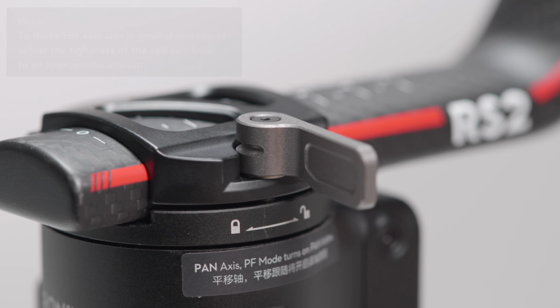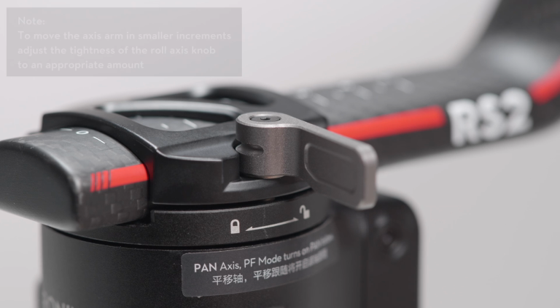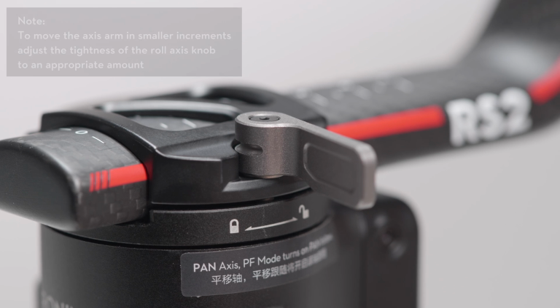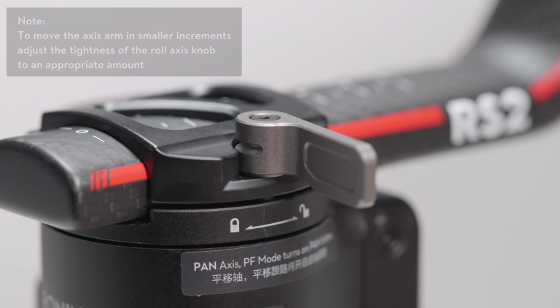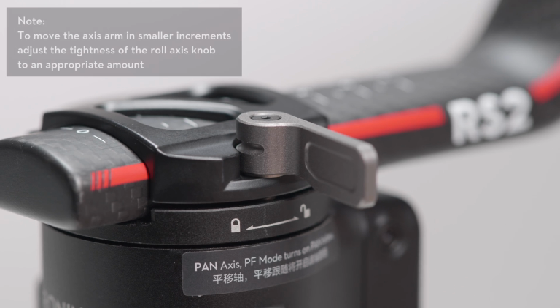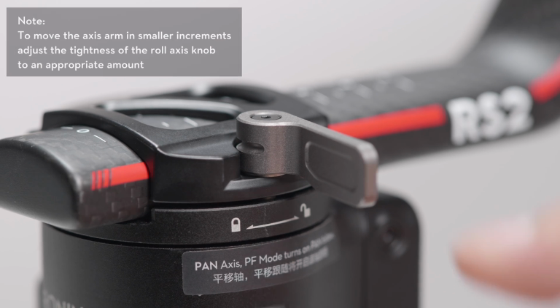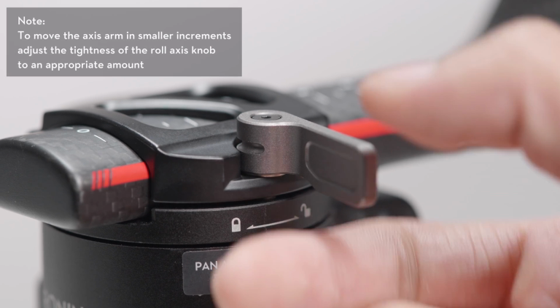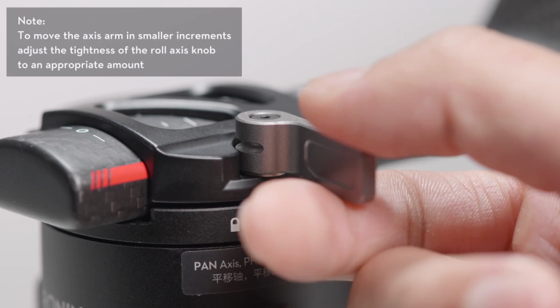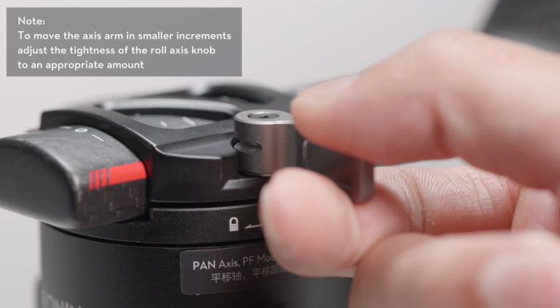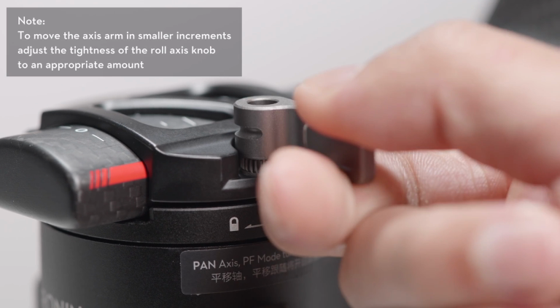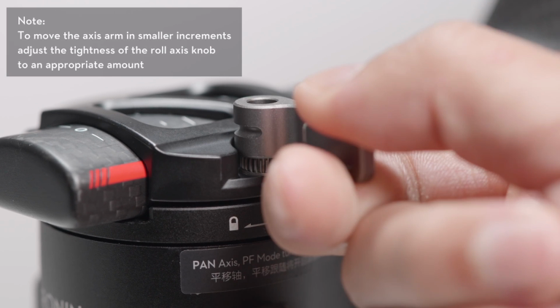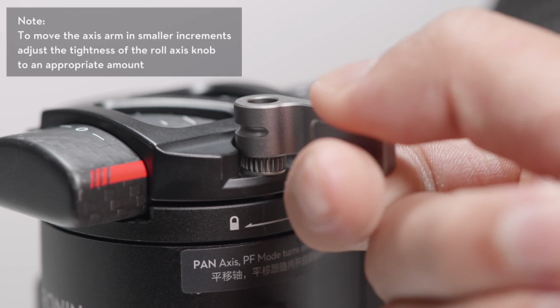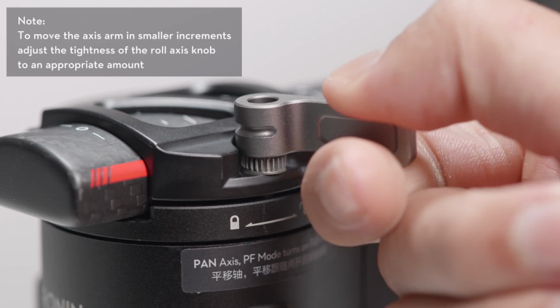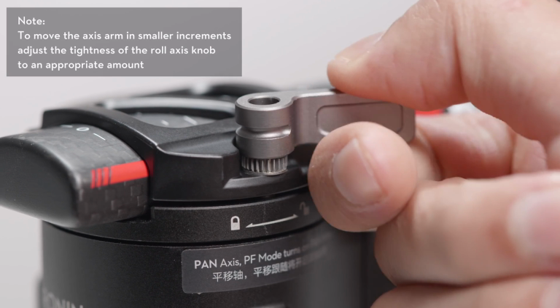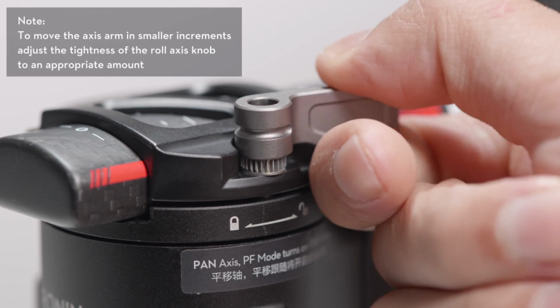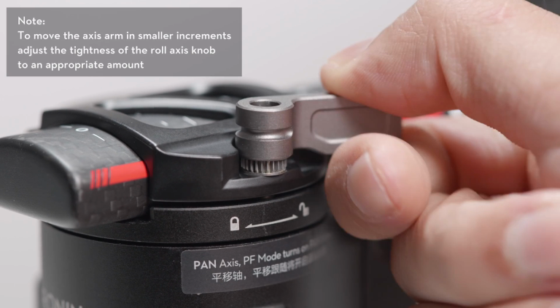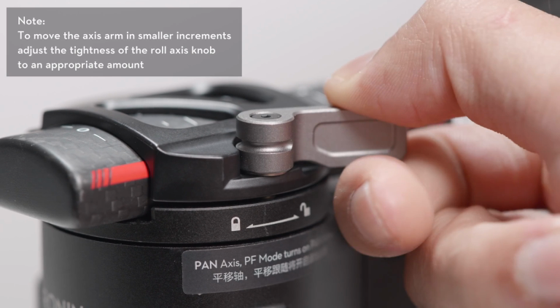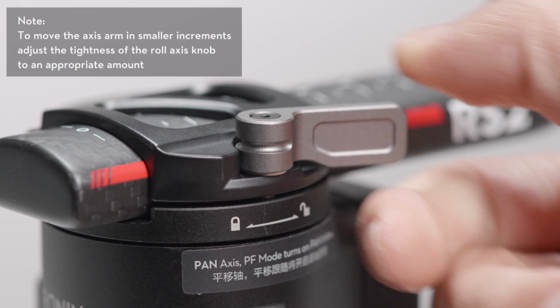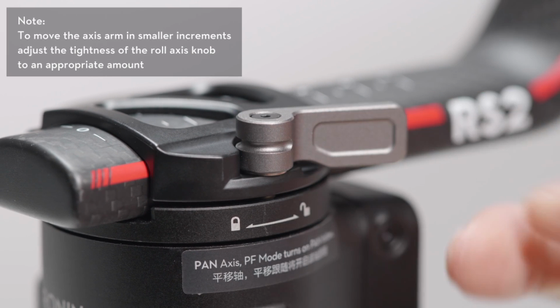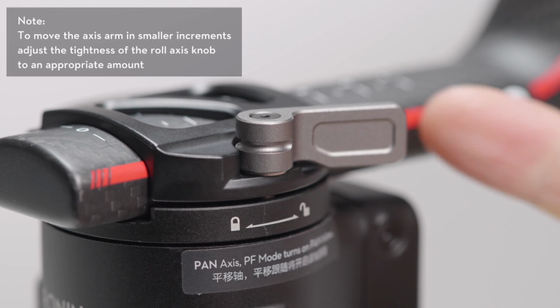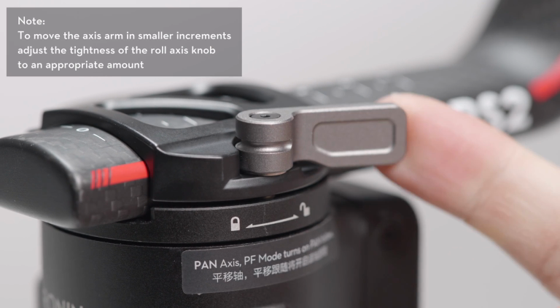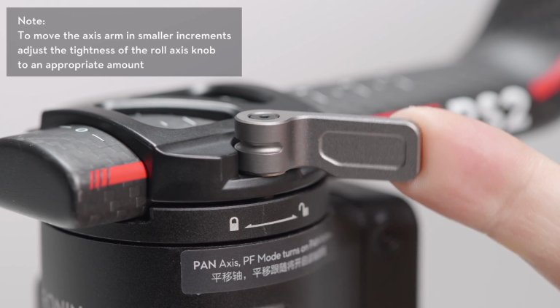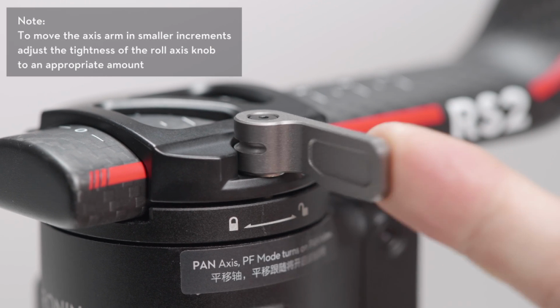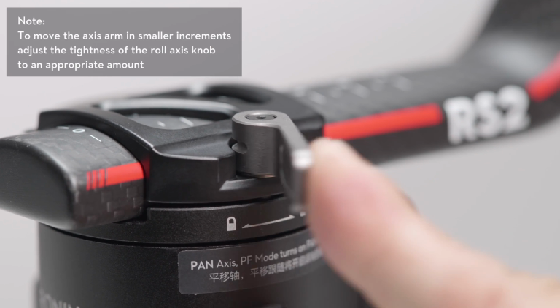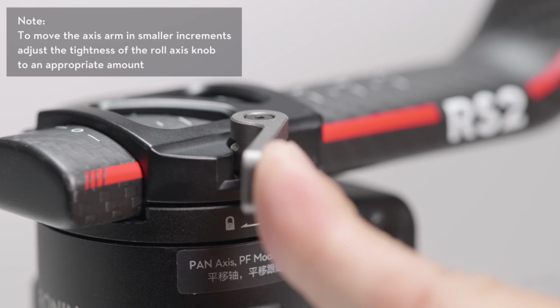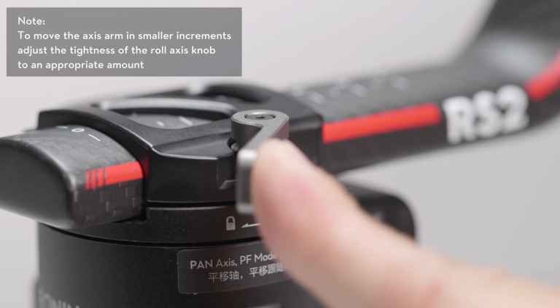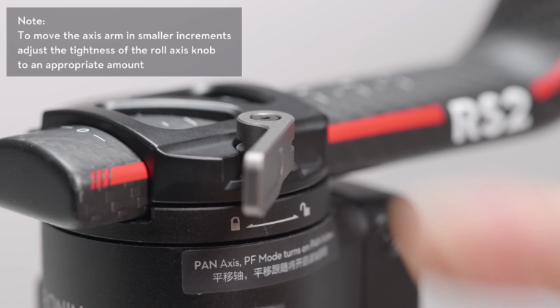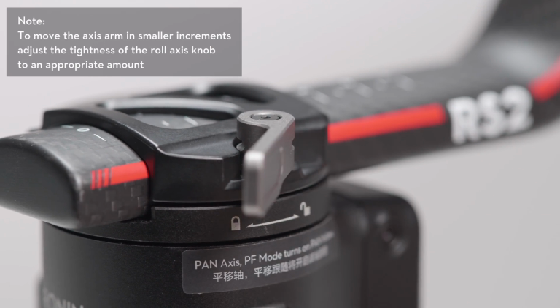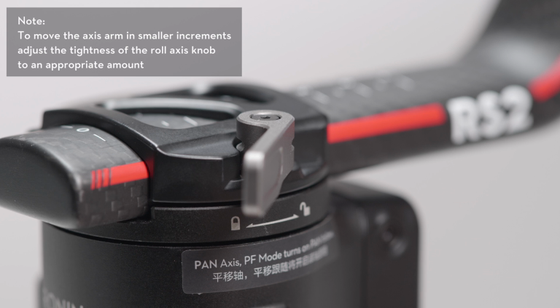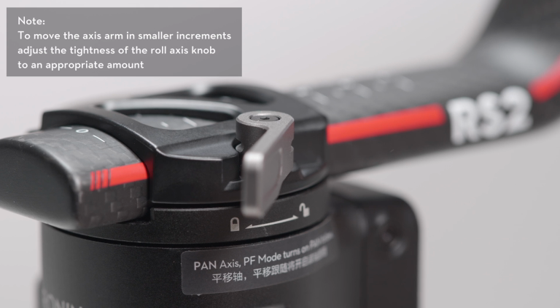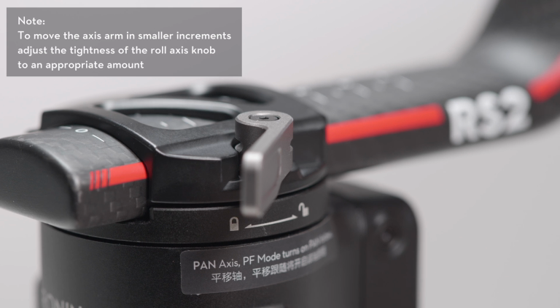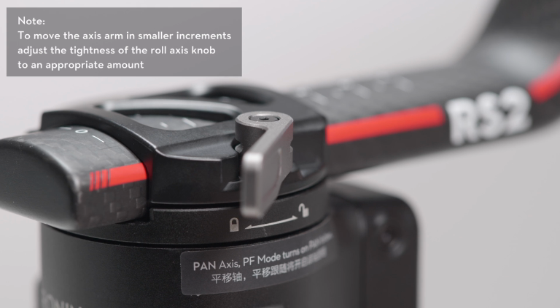To move the axis arm in smaller increments, adjust the tightness of the roll axis knob to an appropriate amount.